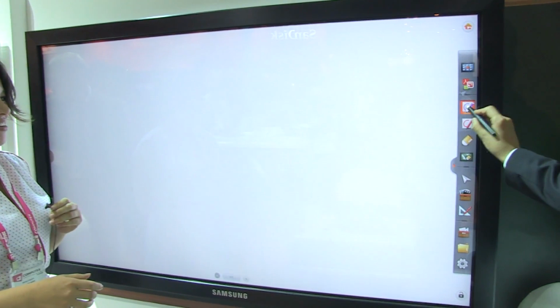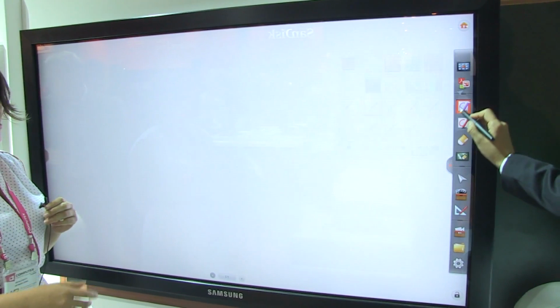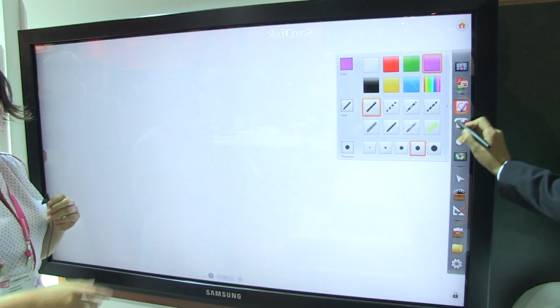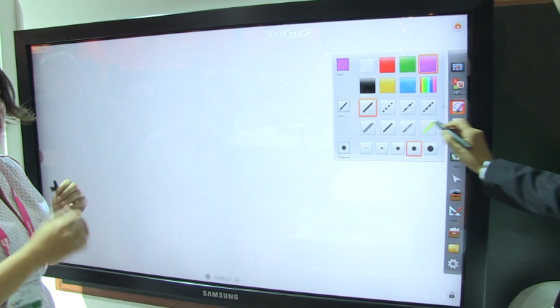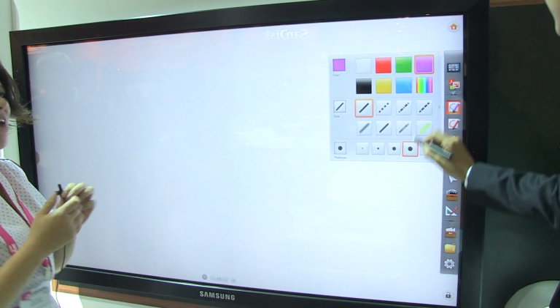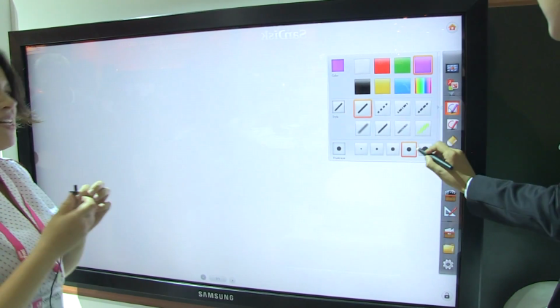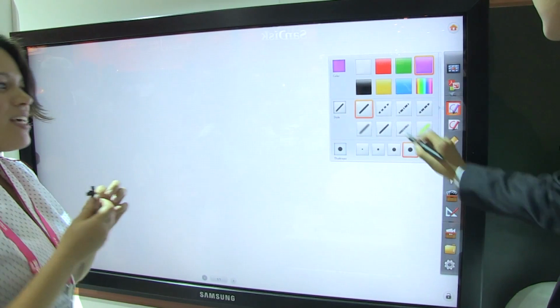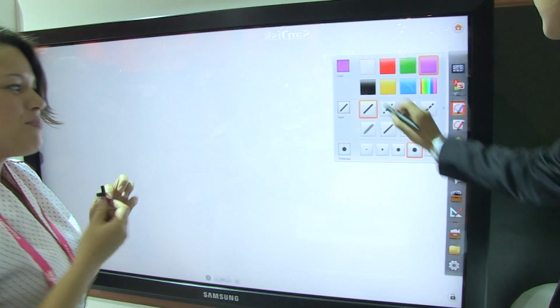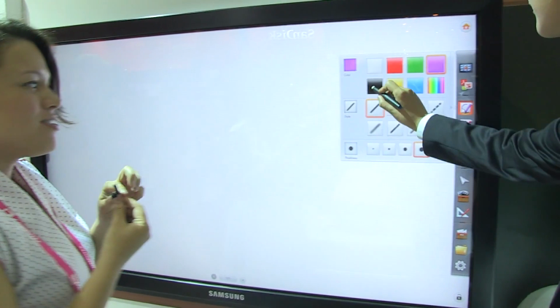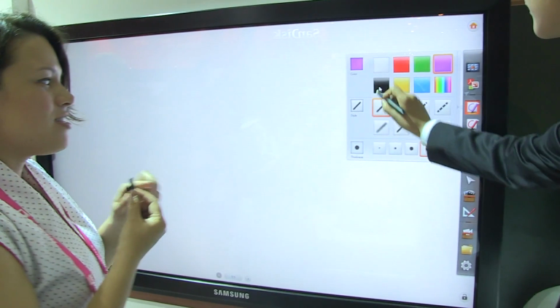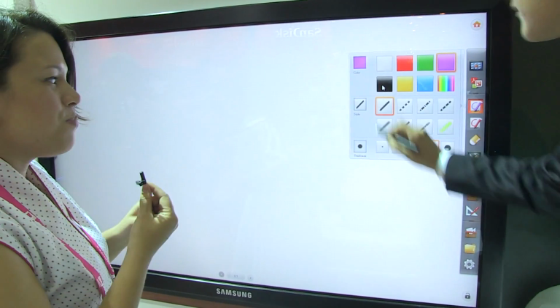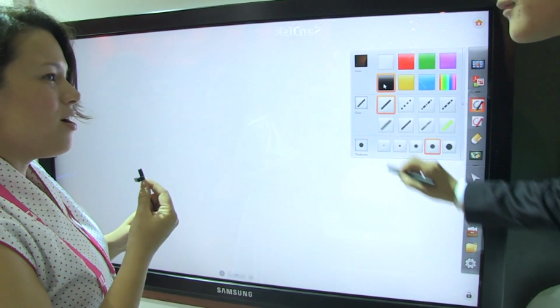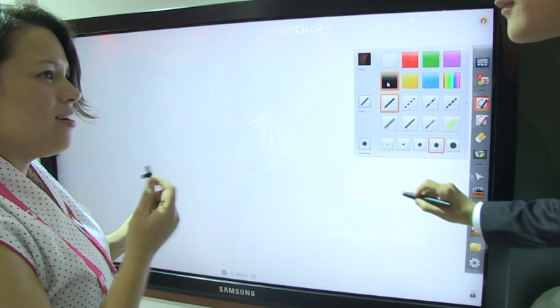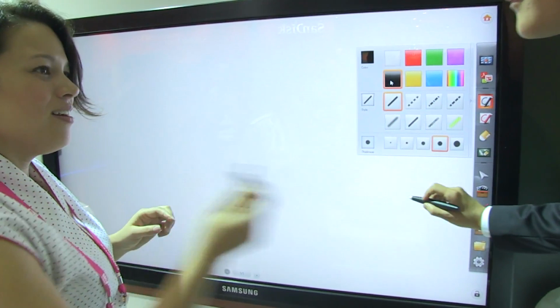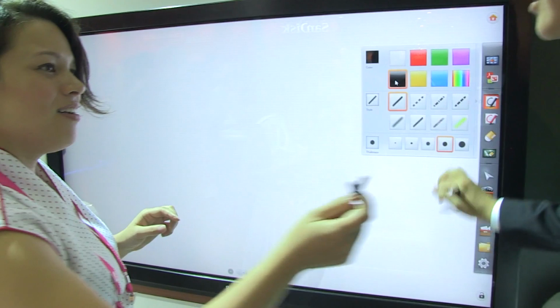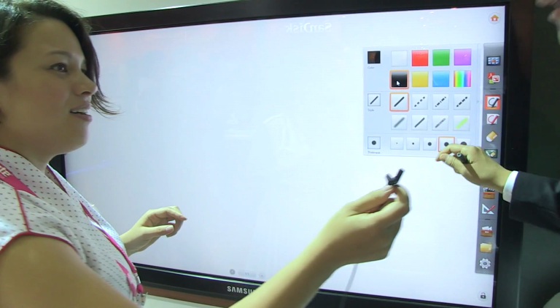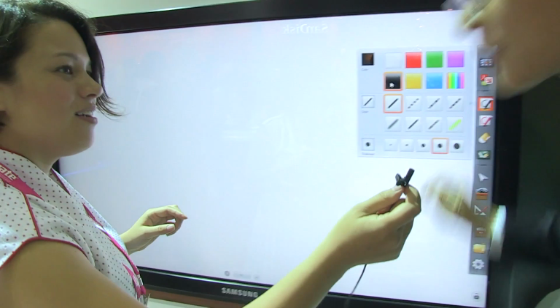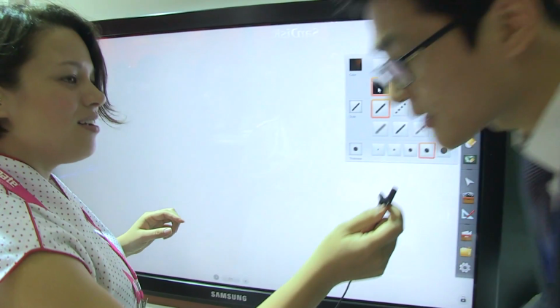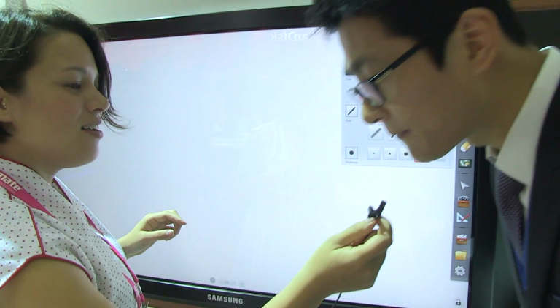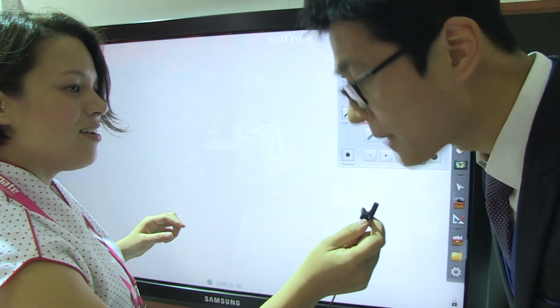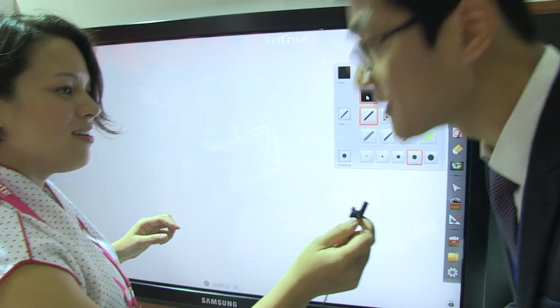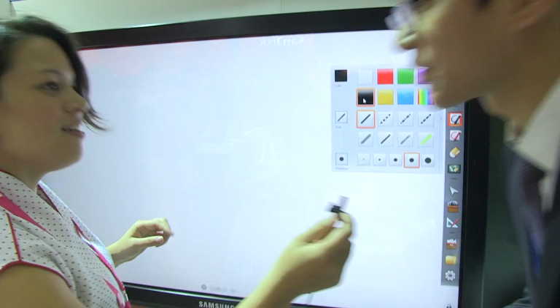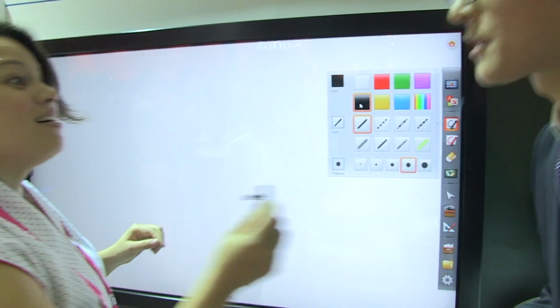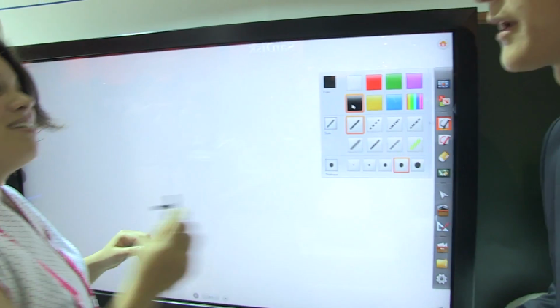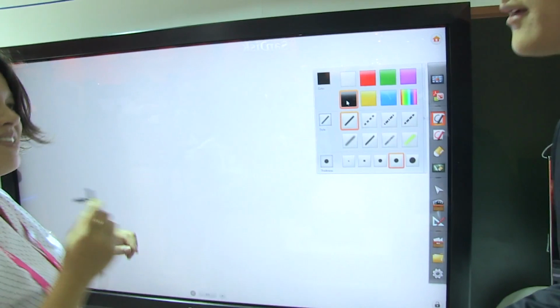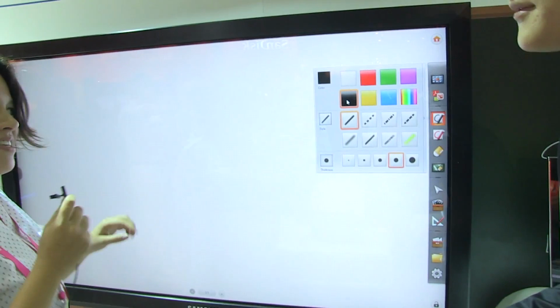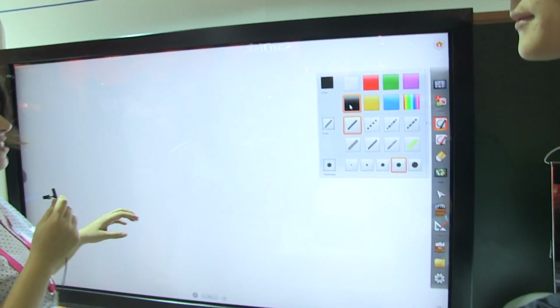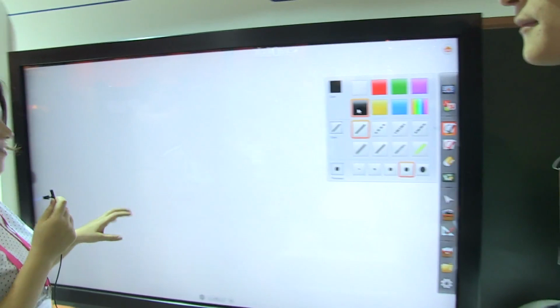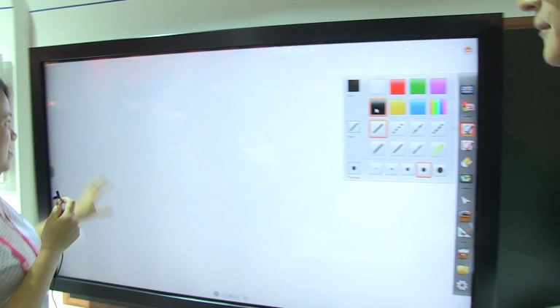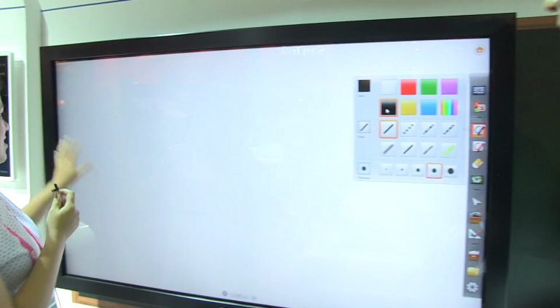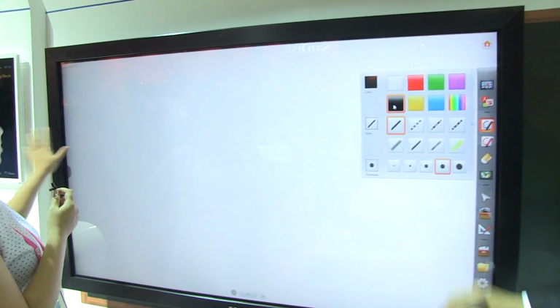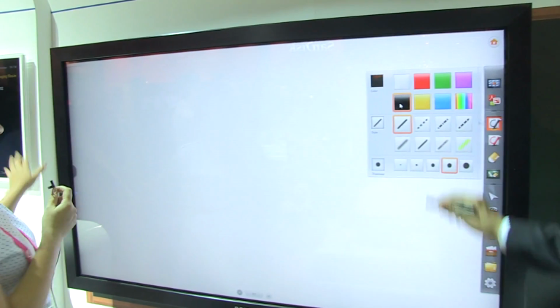So how many centimeters is this board? 65-inch display.